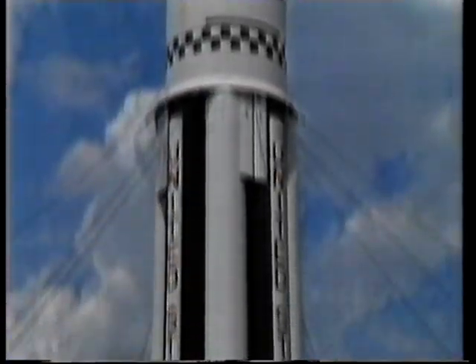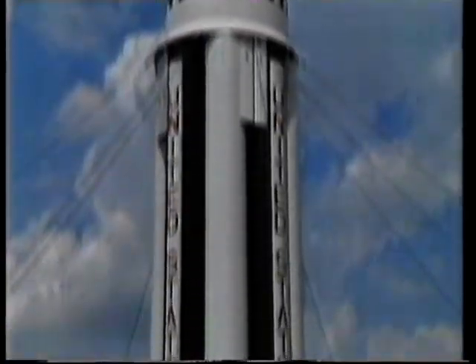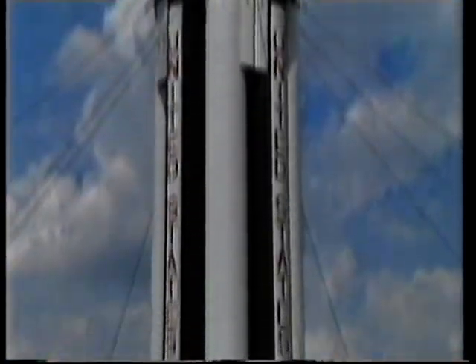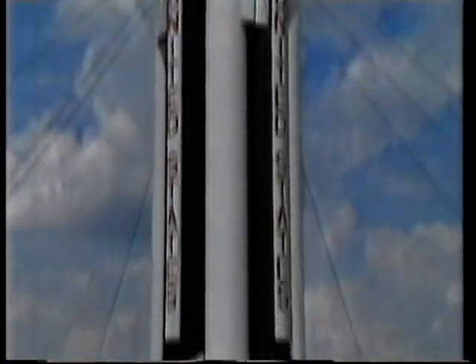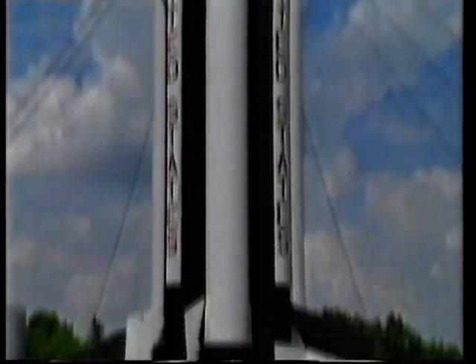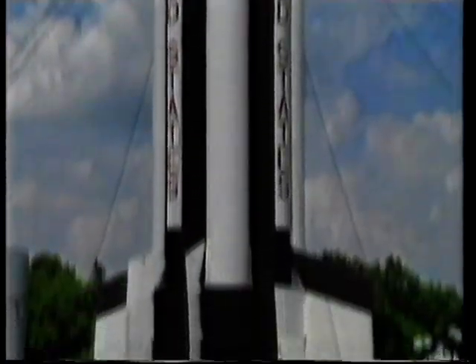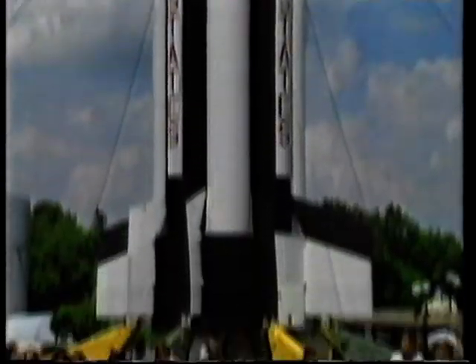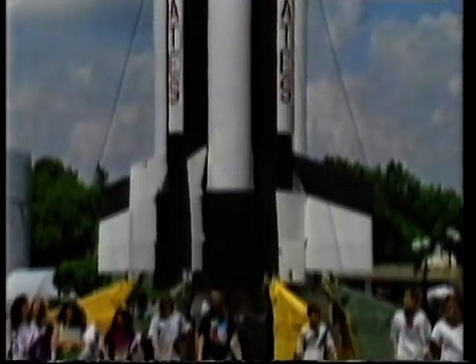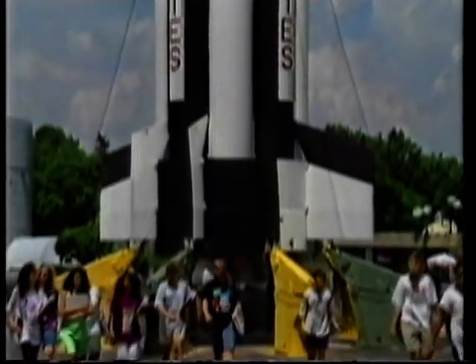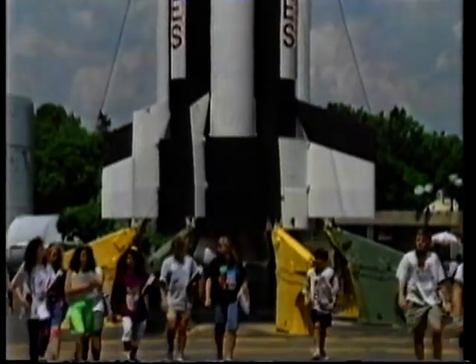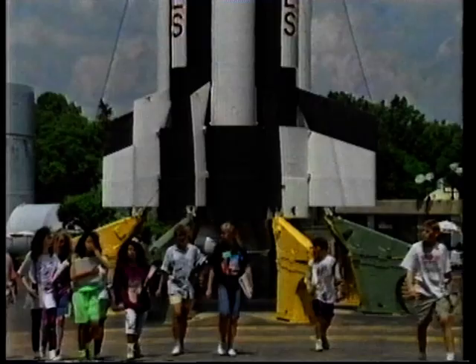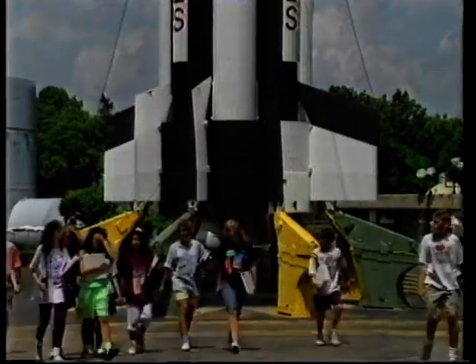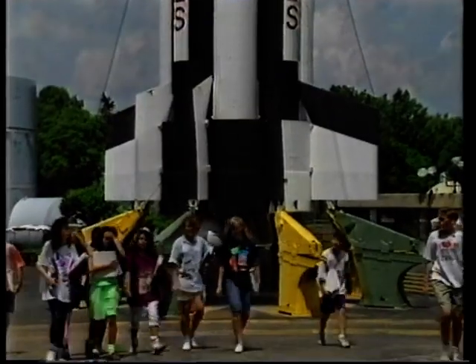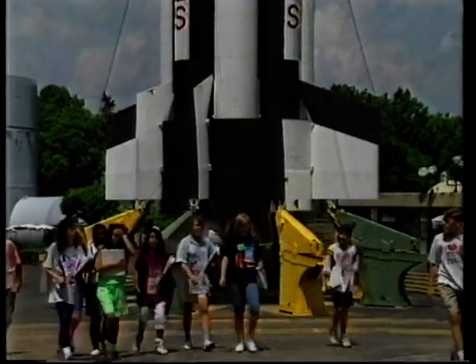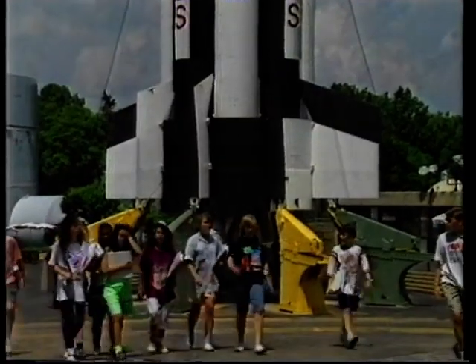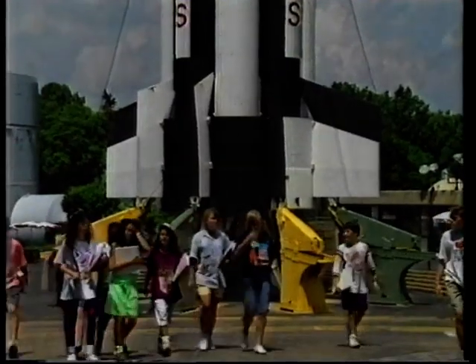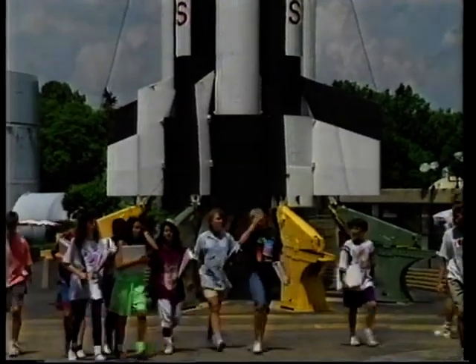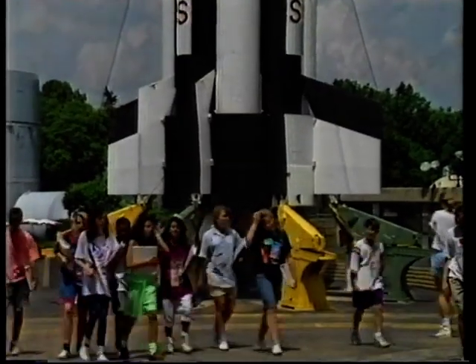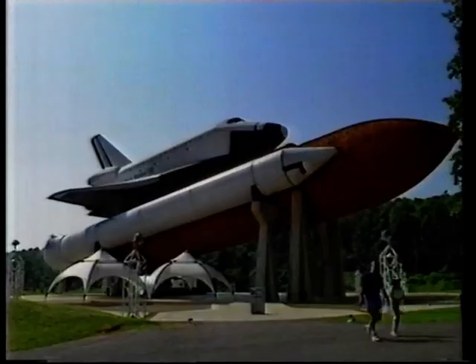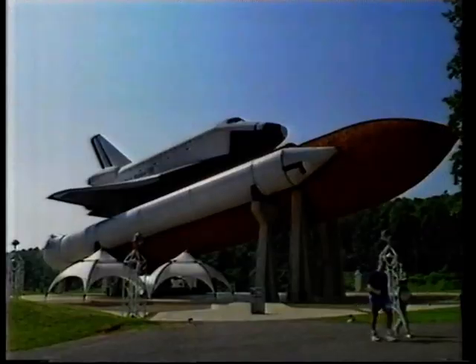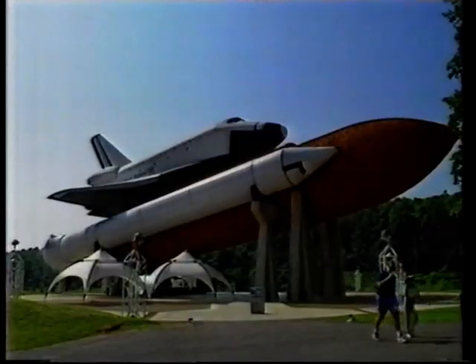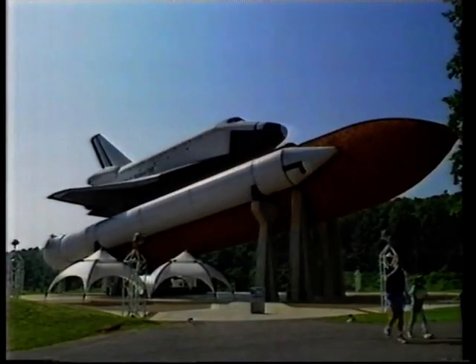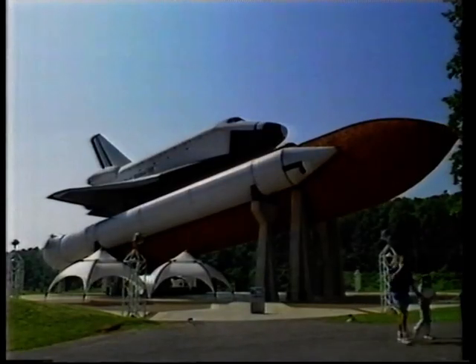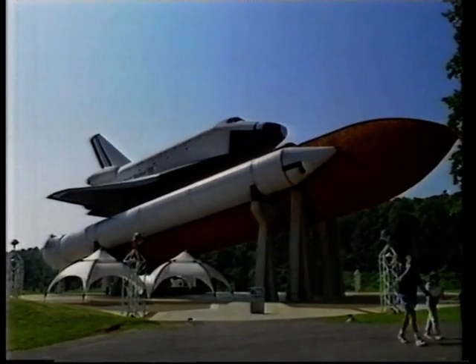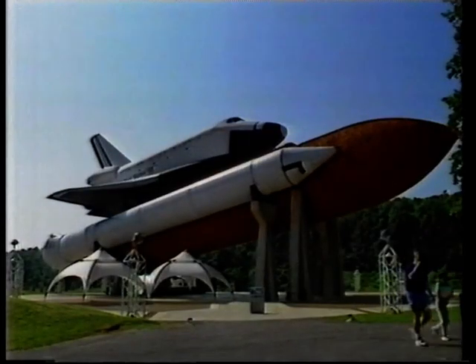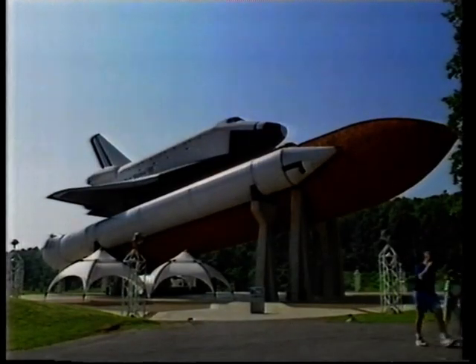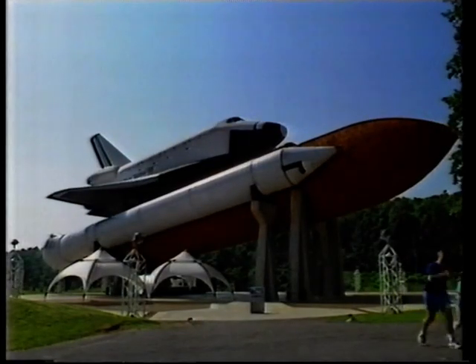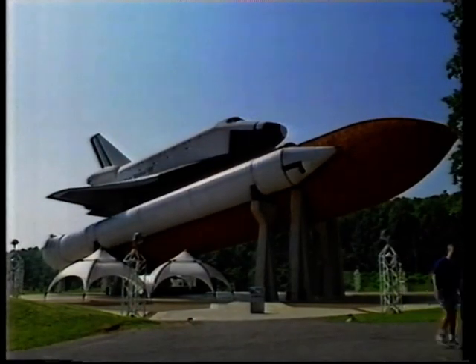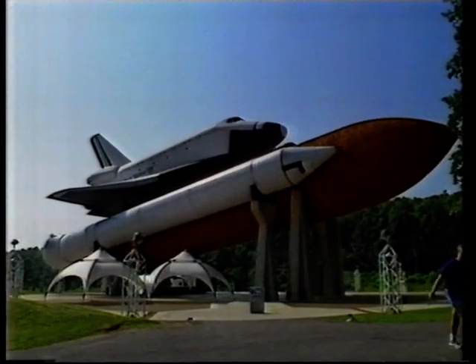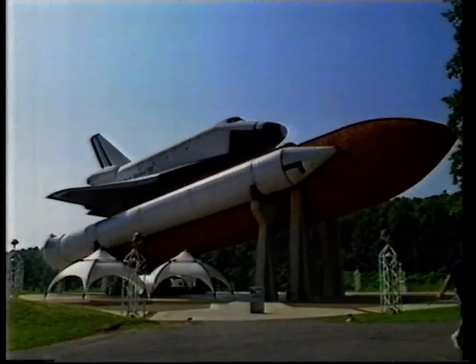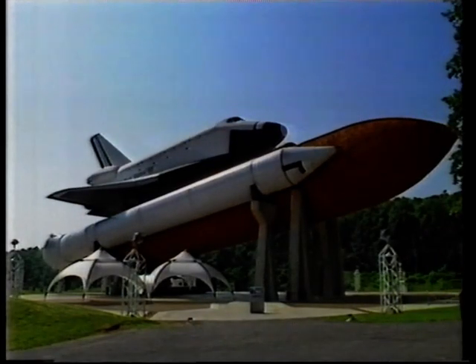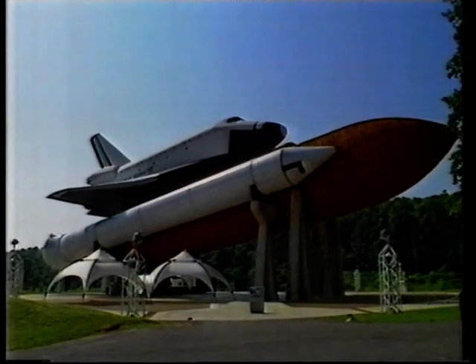The camp is right next door to the biggest space museum on Earth. And yes, that is a full-size model of the shuttle.